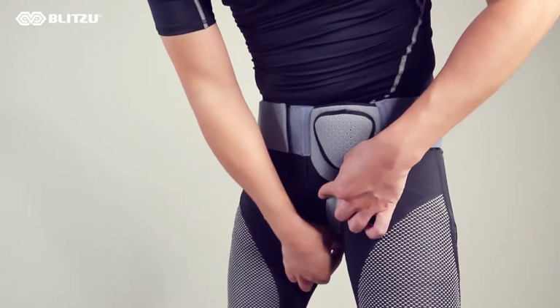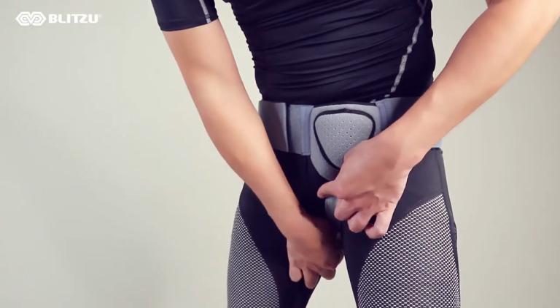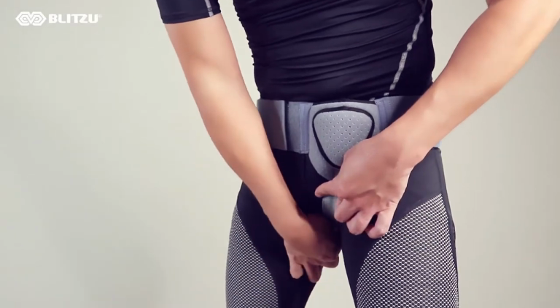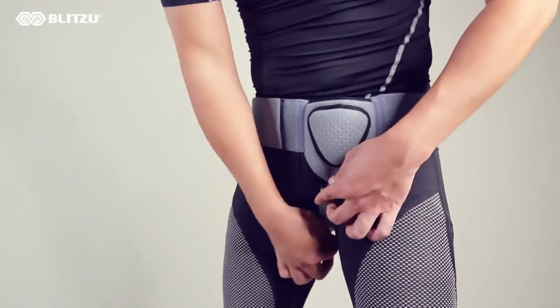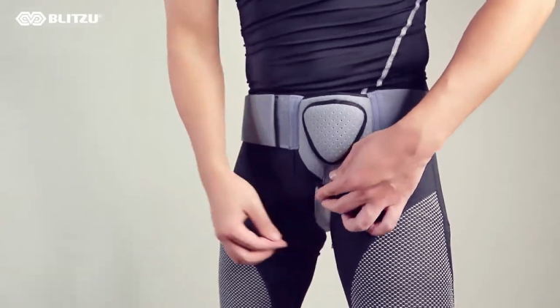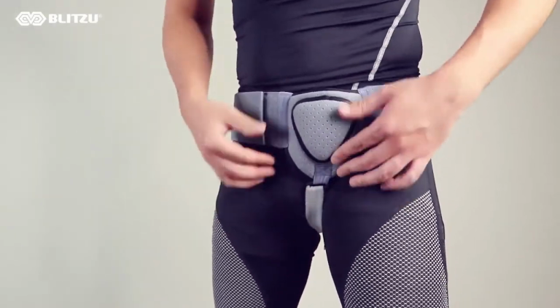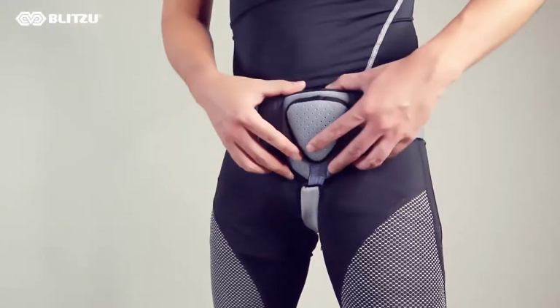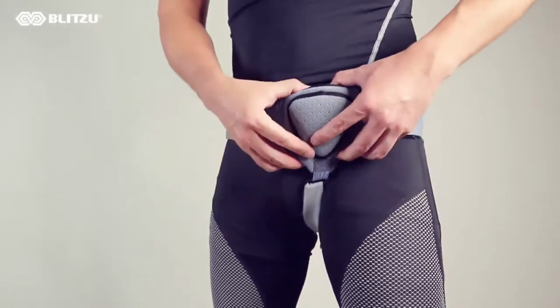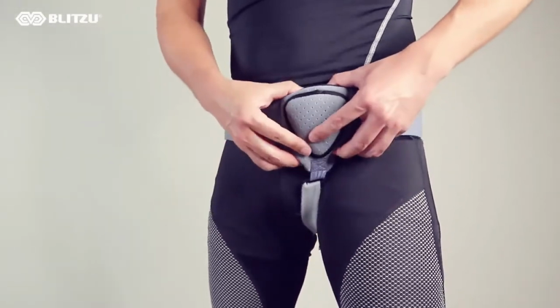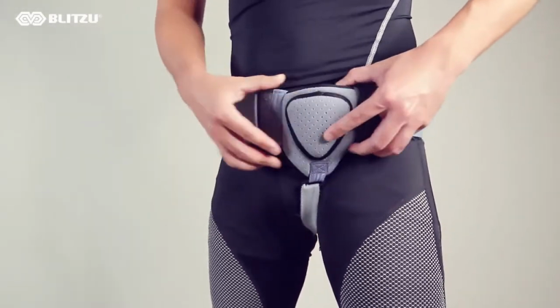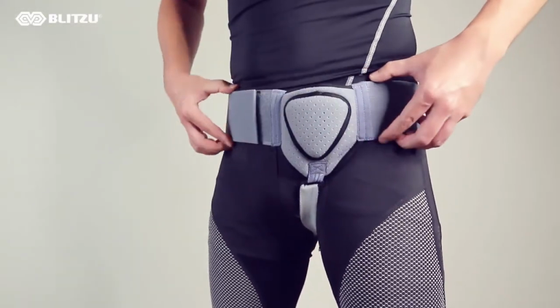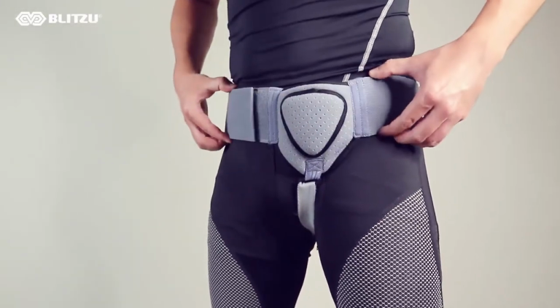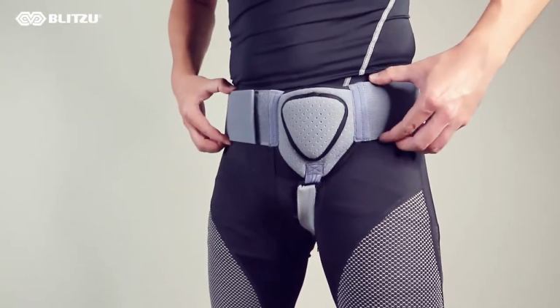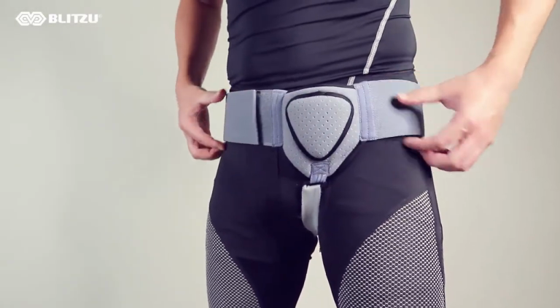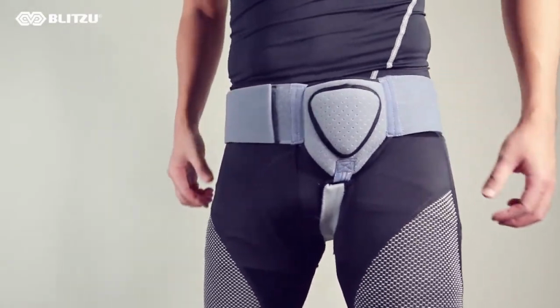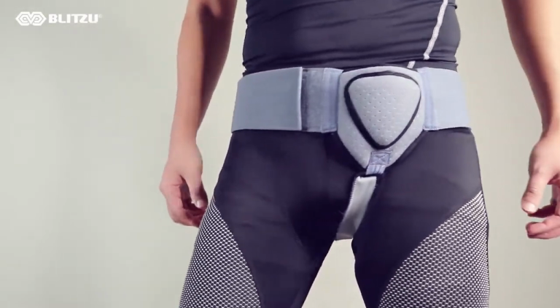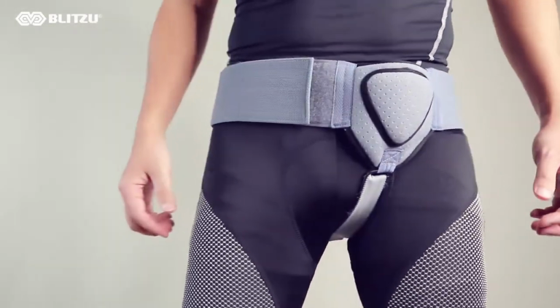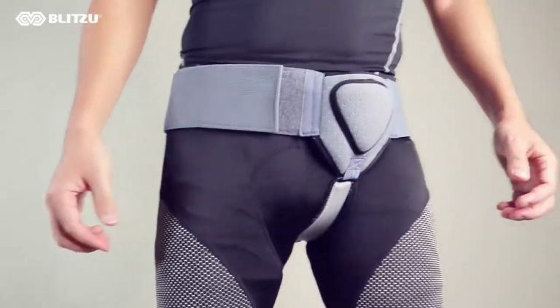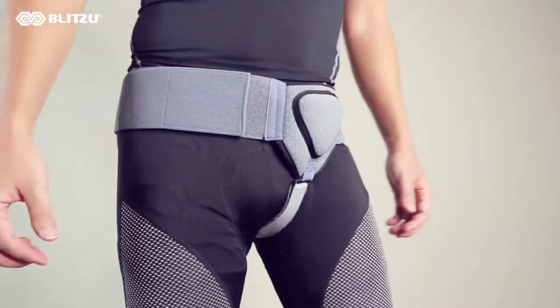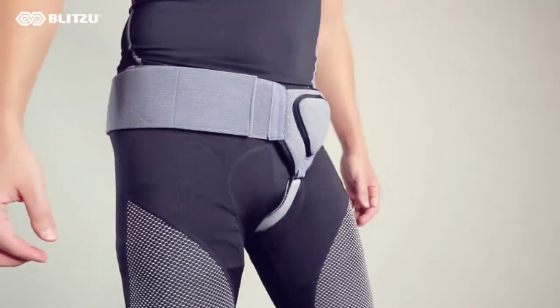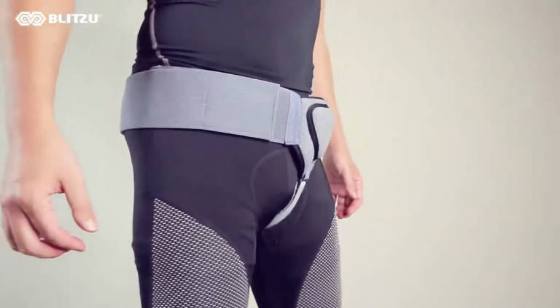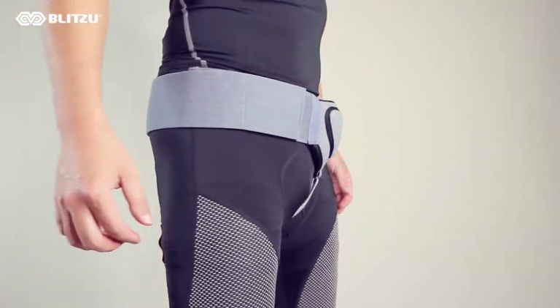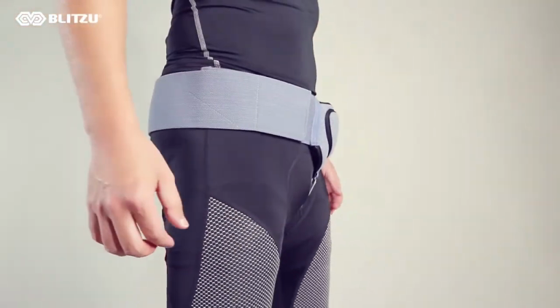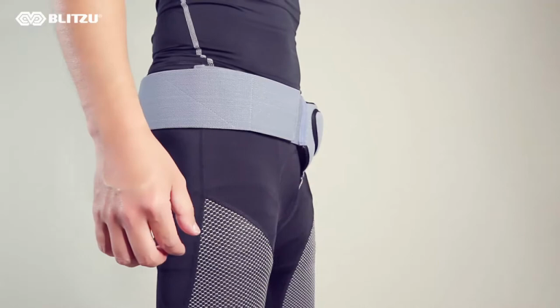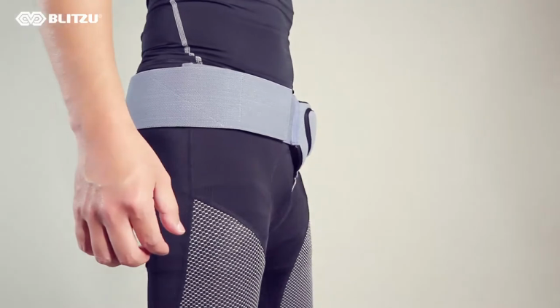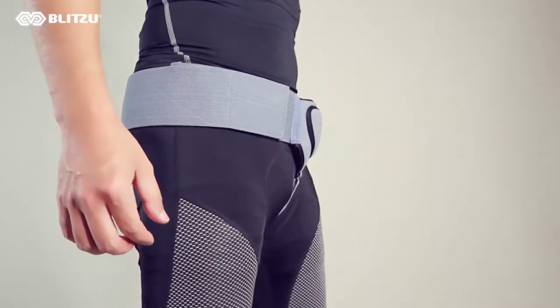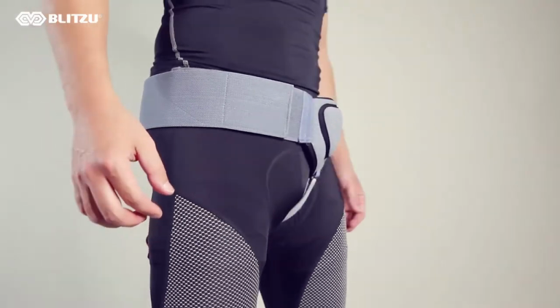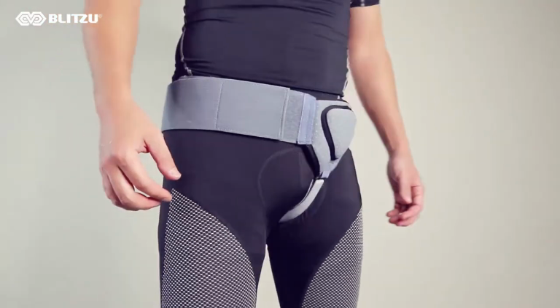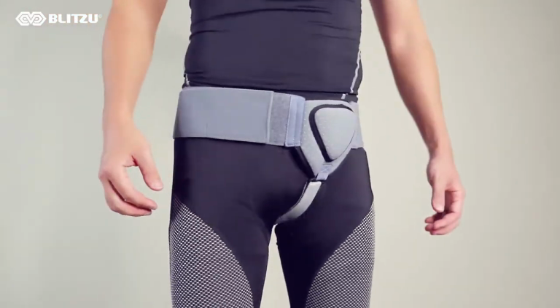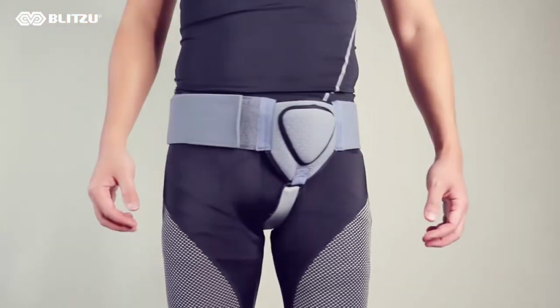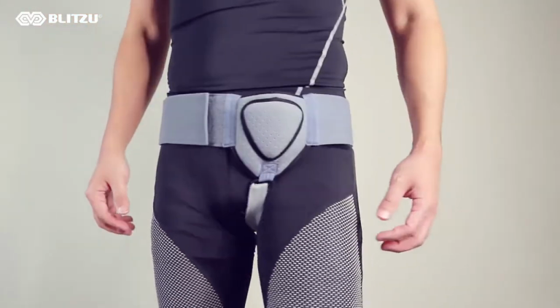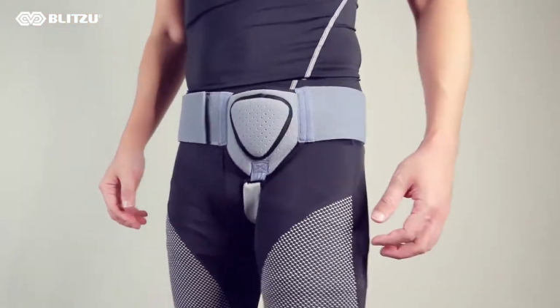Our hernia belt fits under your clothes inconspicuously and is comfortable to wear all day.